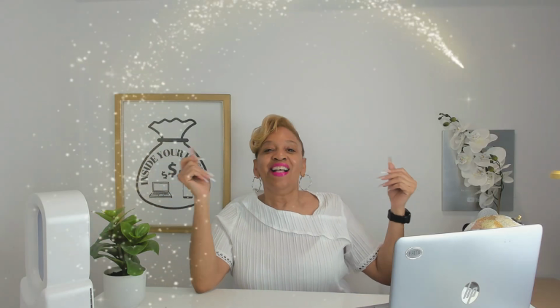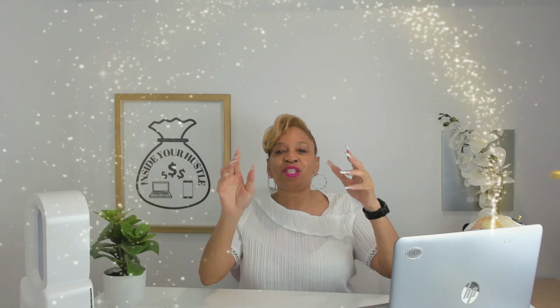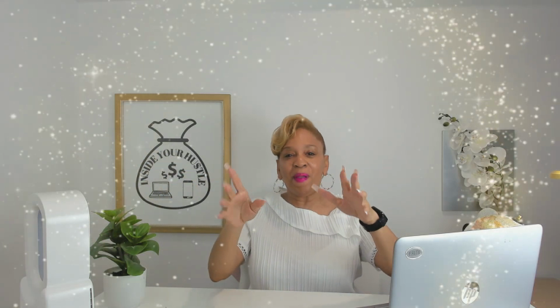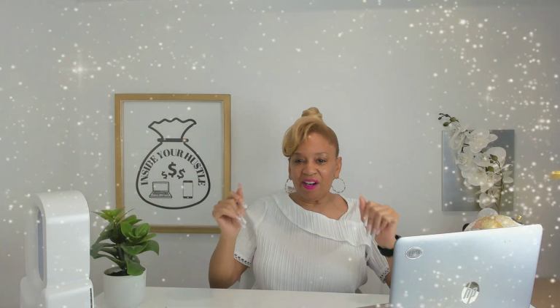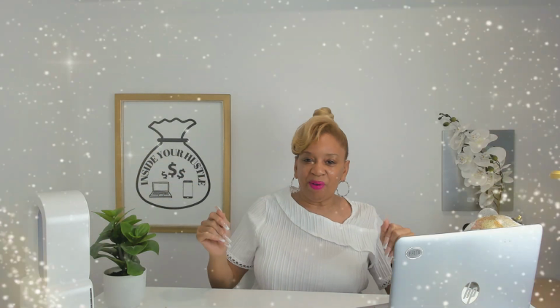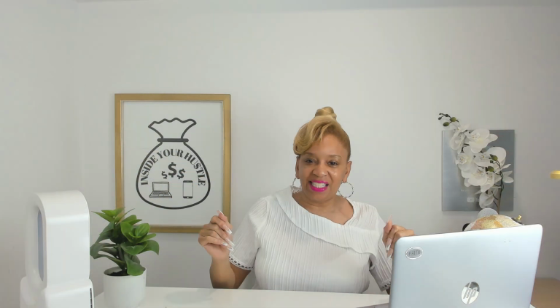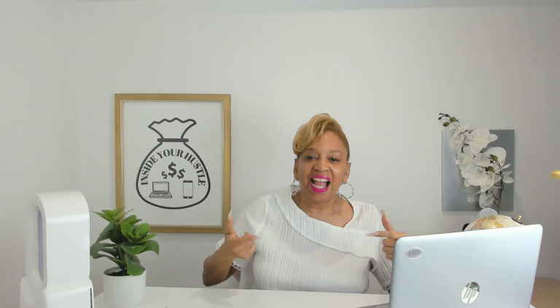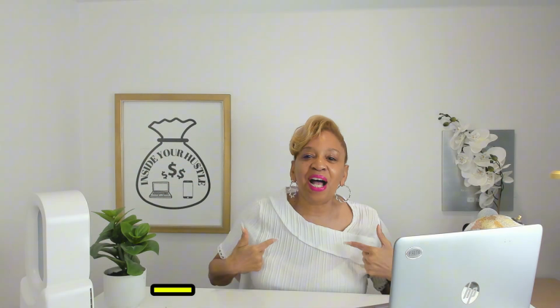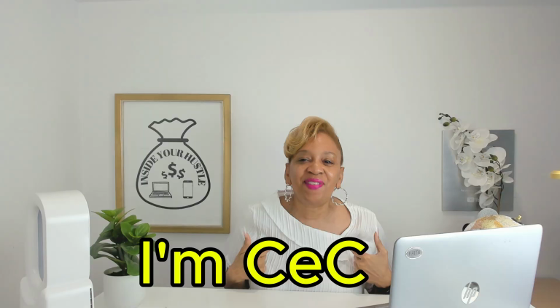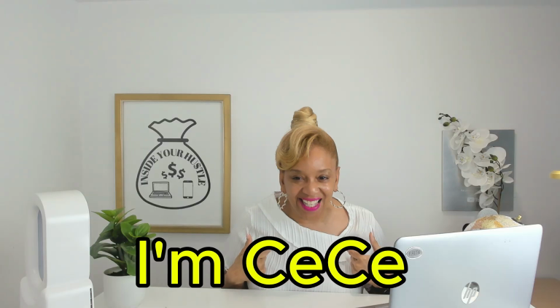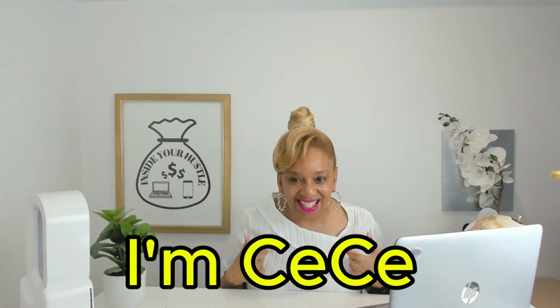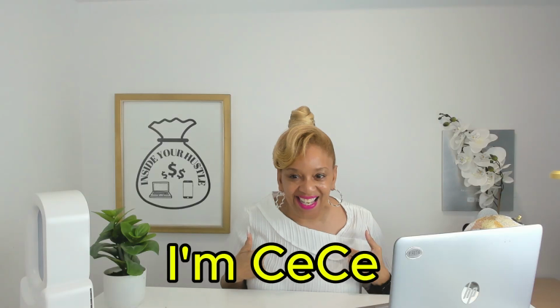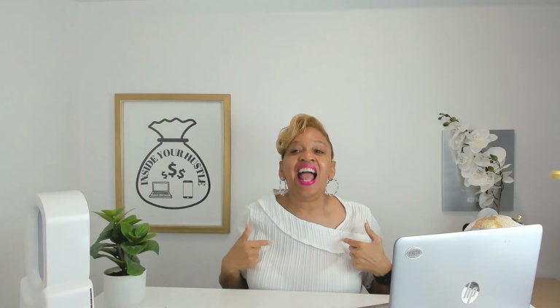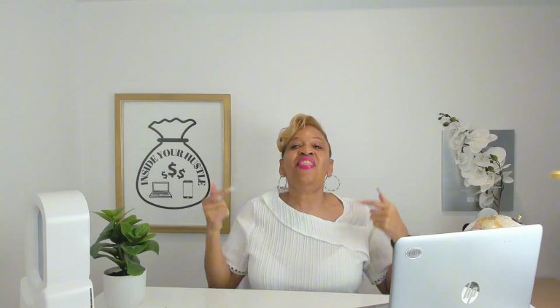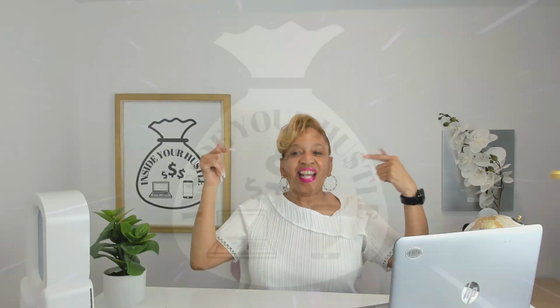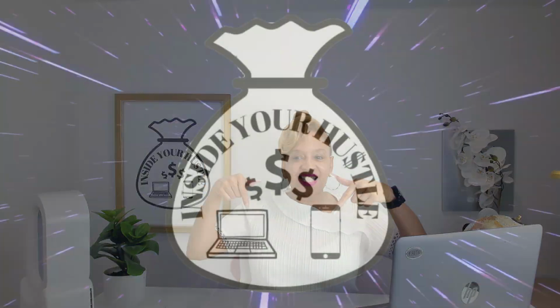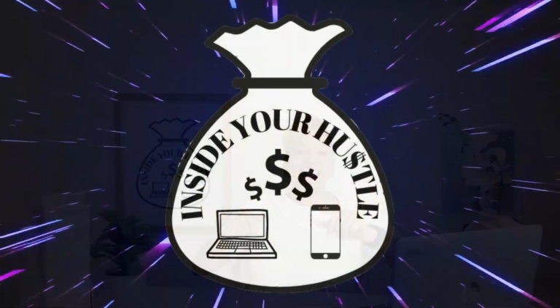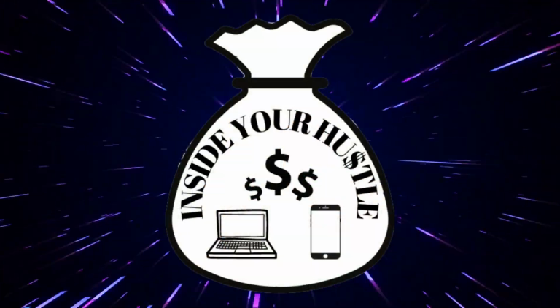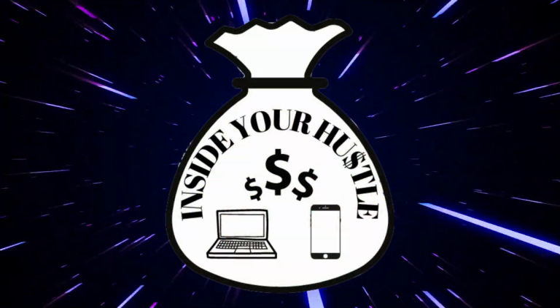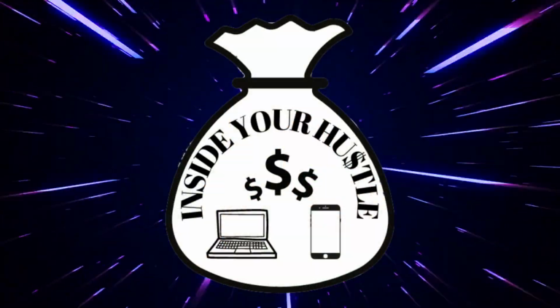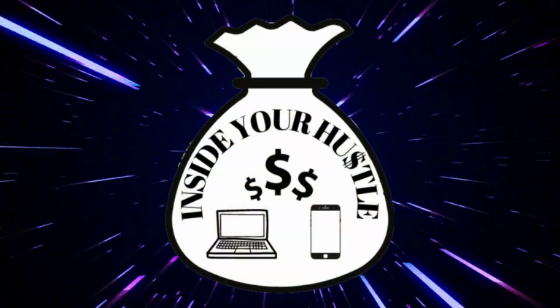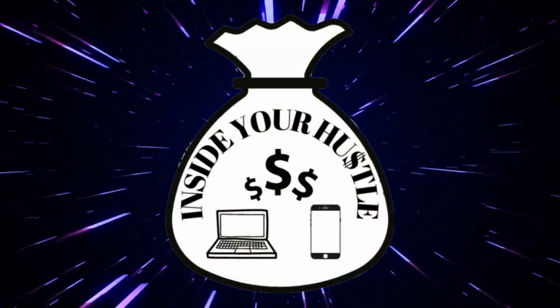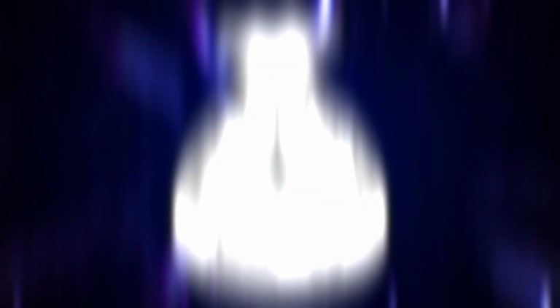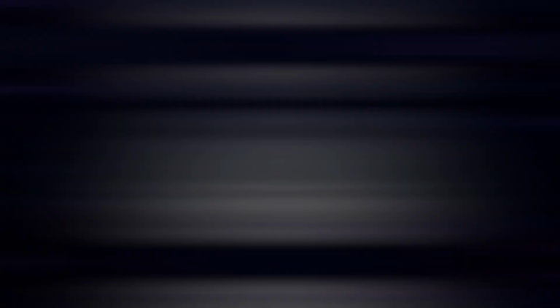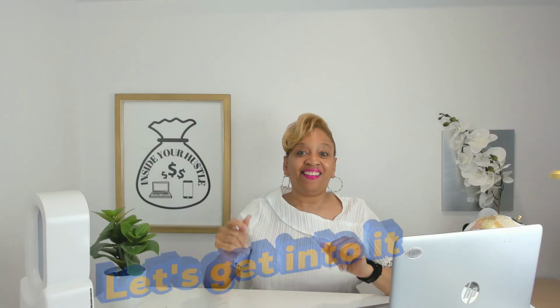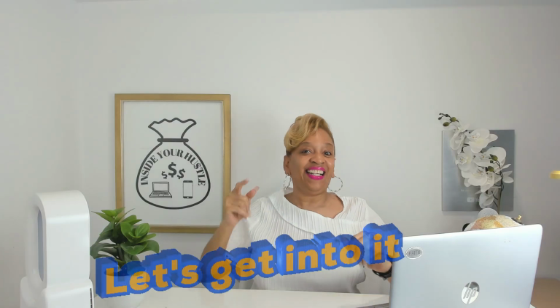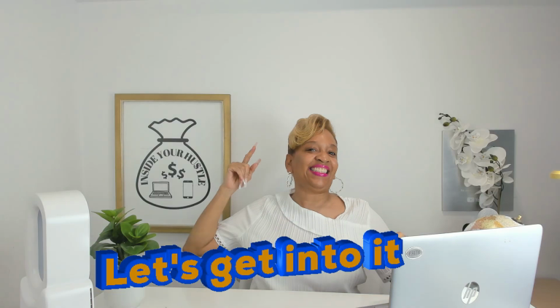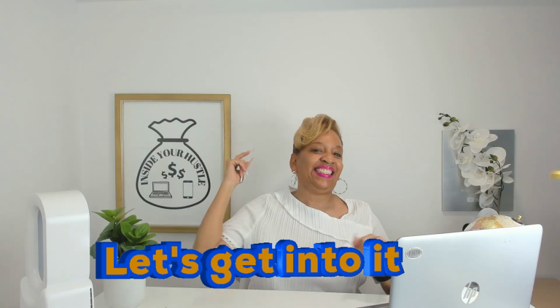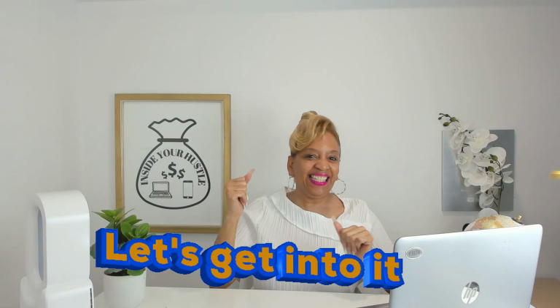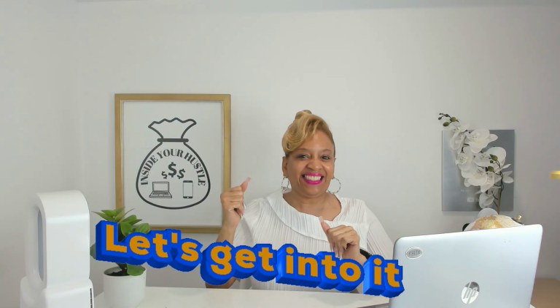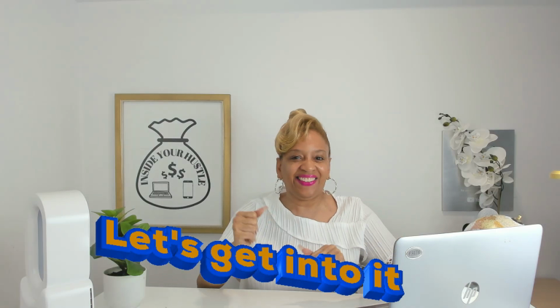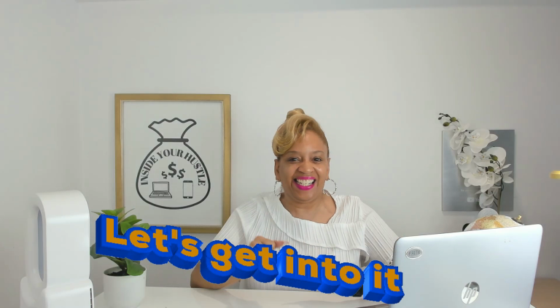Speaking of which, I'm Cece. This is Inside Your Hustle. Now let's get into it.